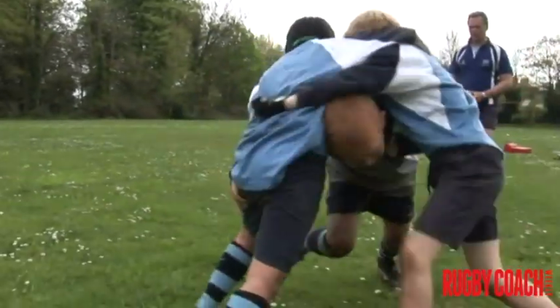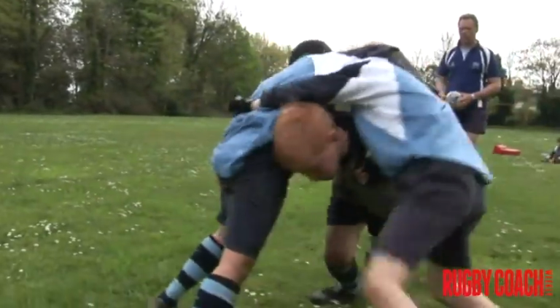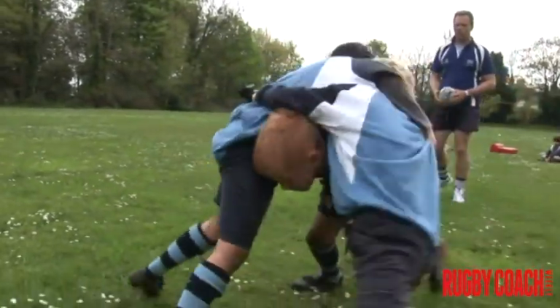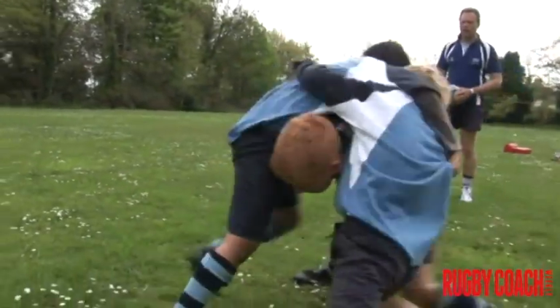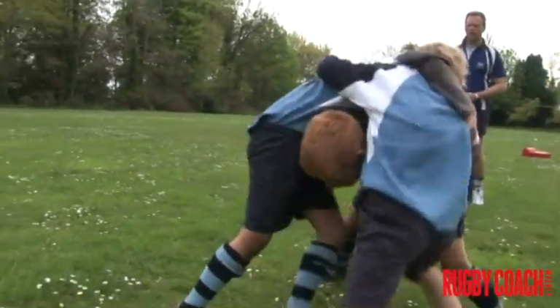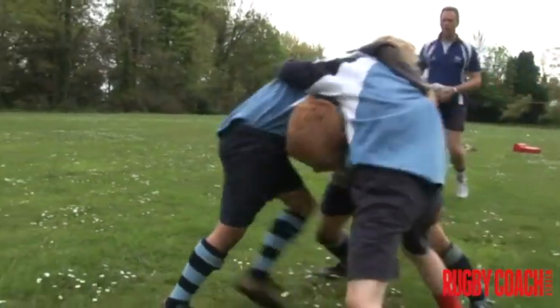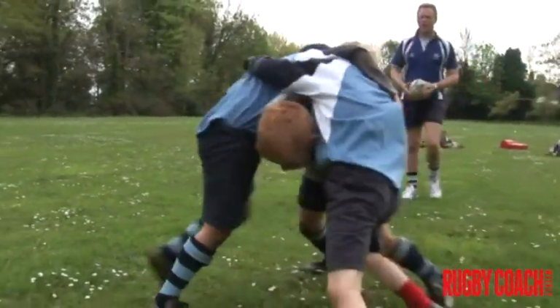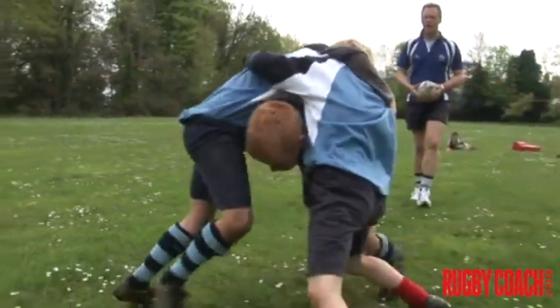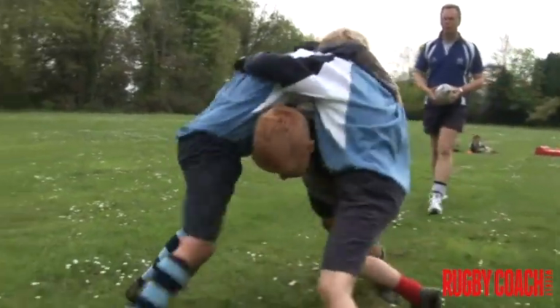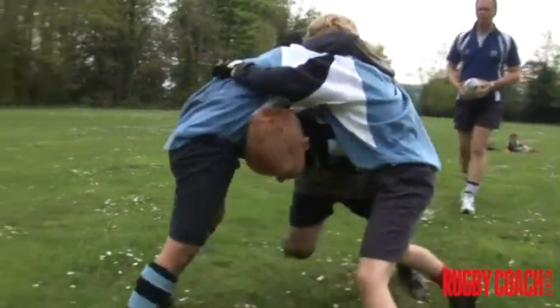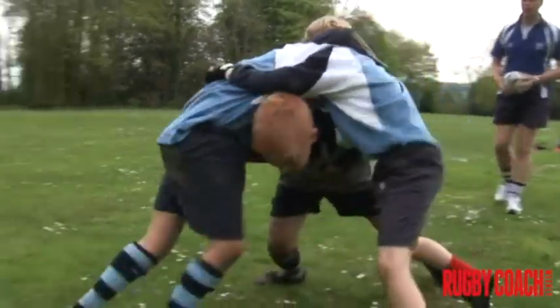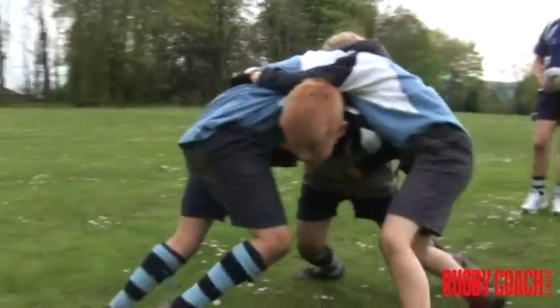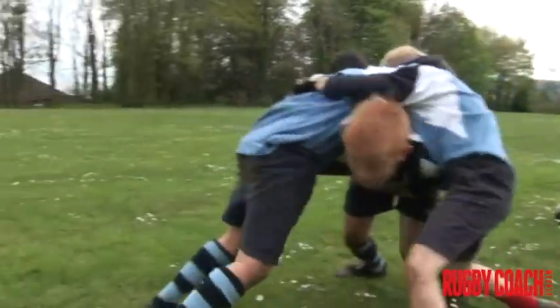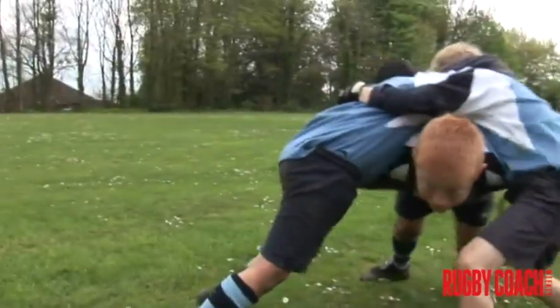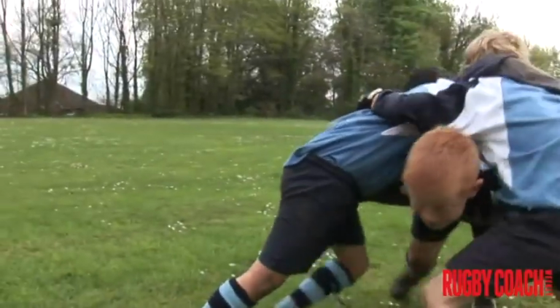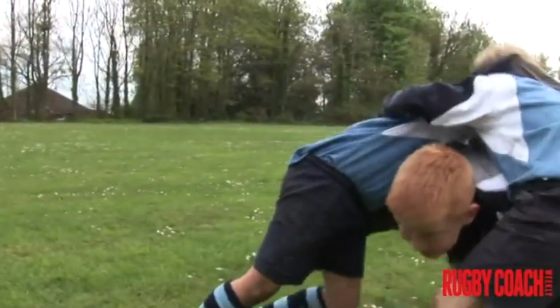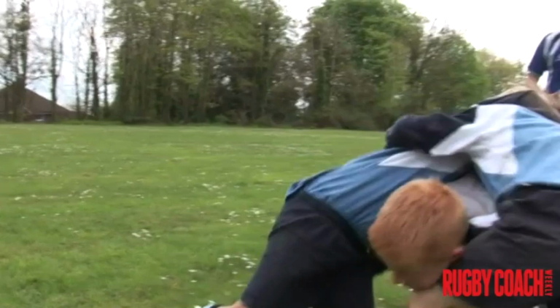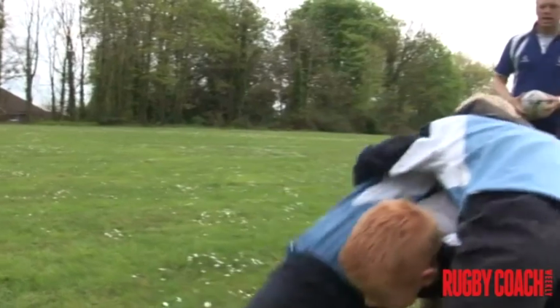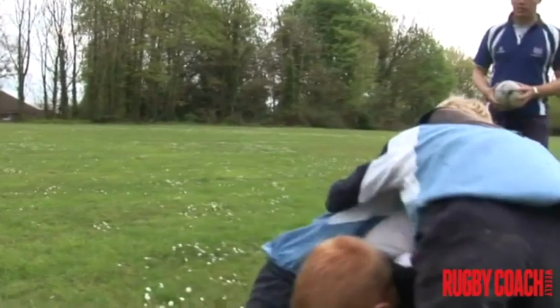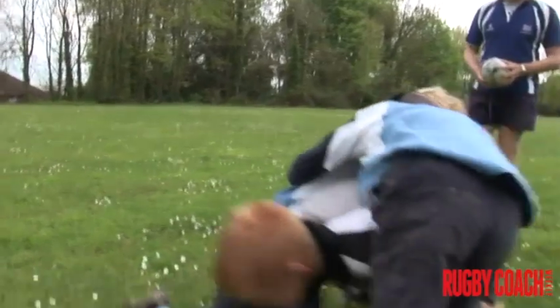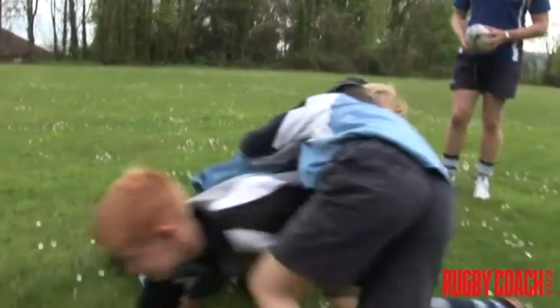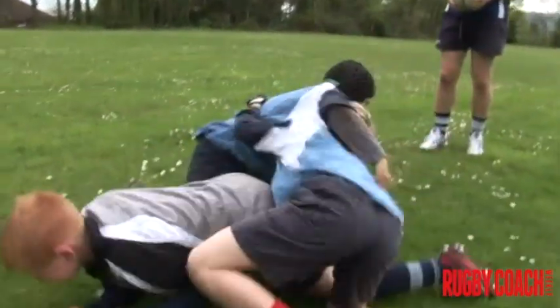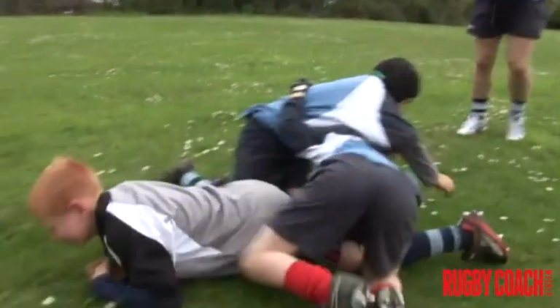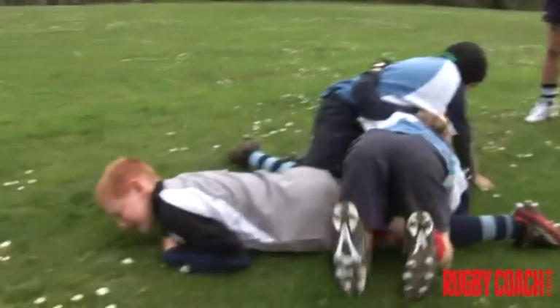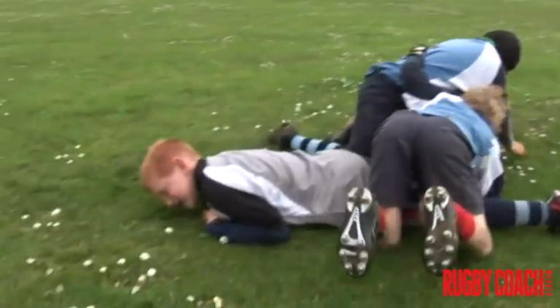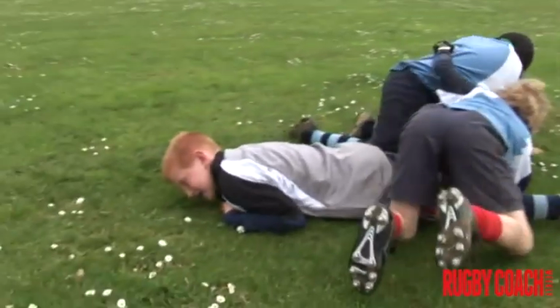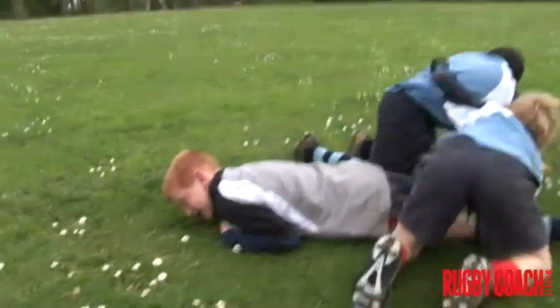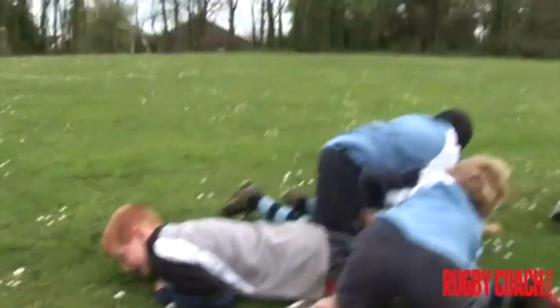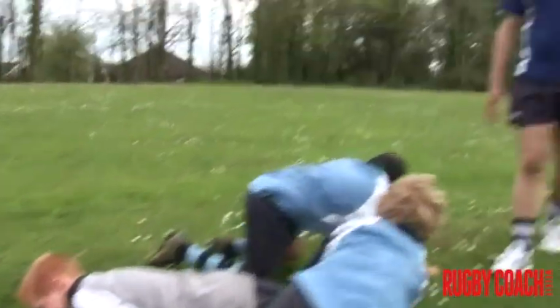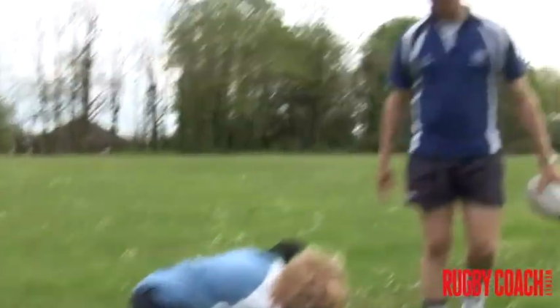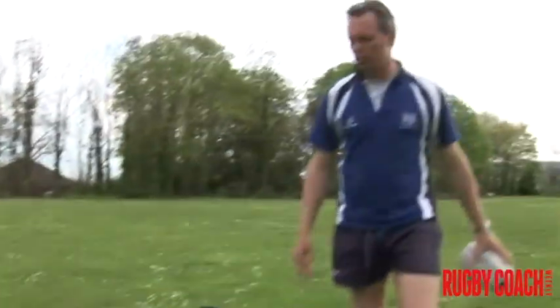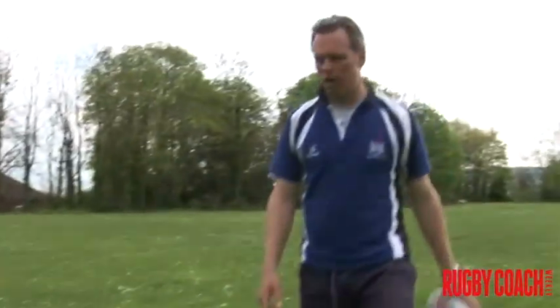Good drive, keep your head up. Lloyd, keep your head up. That's good. Well done. Good work.